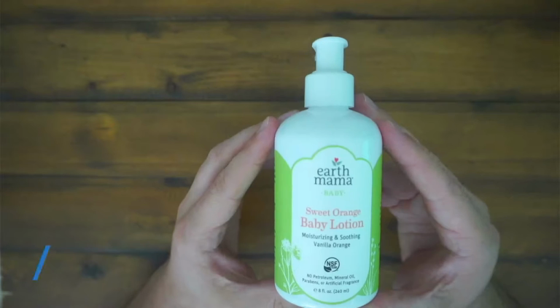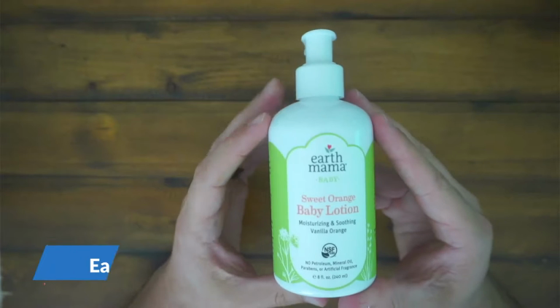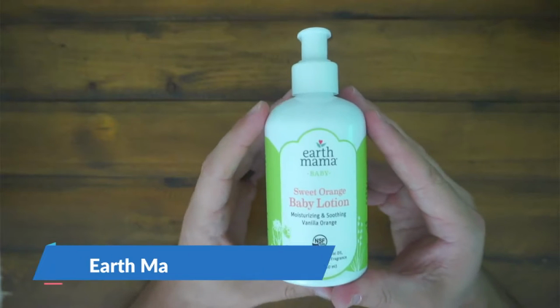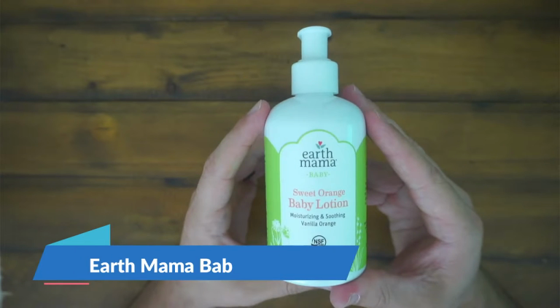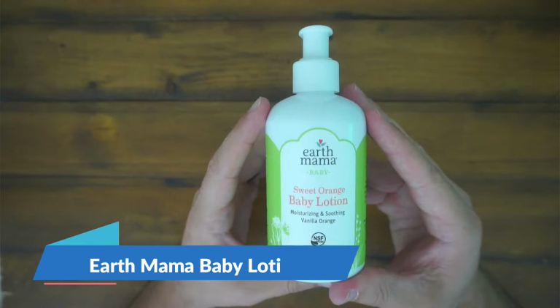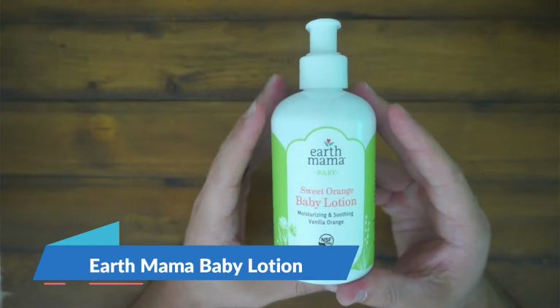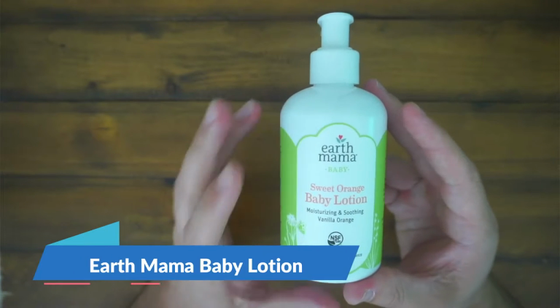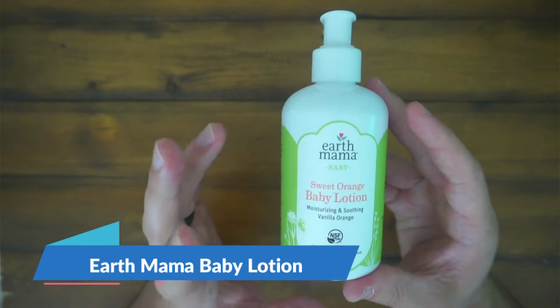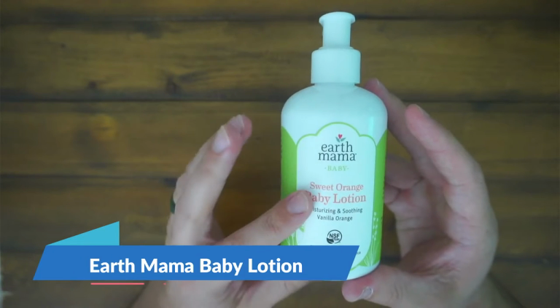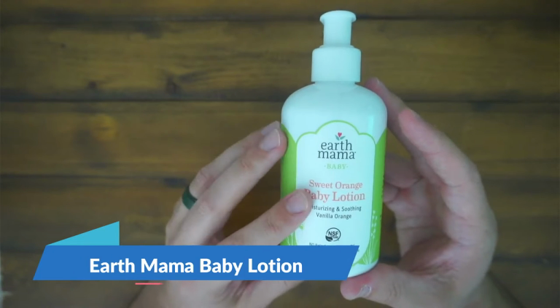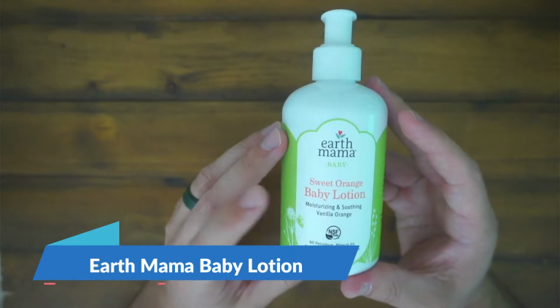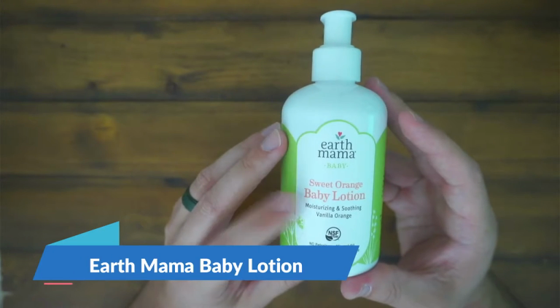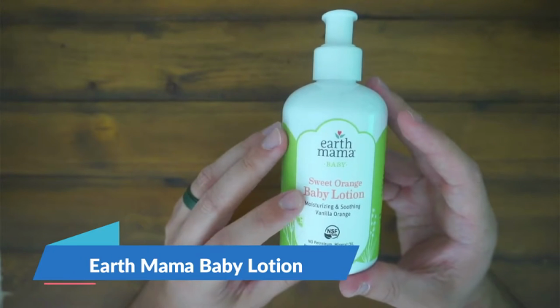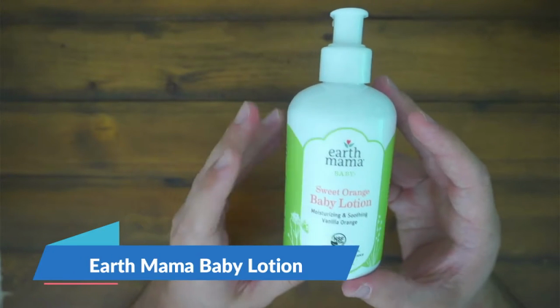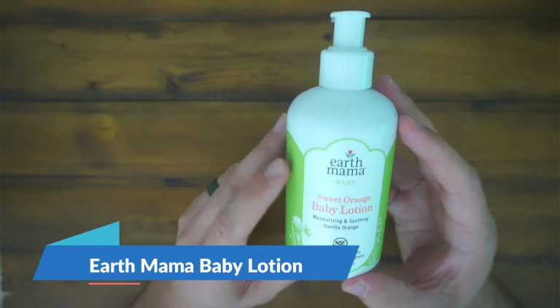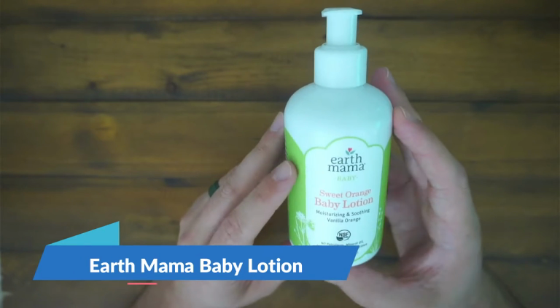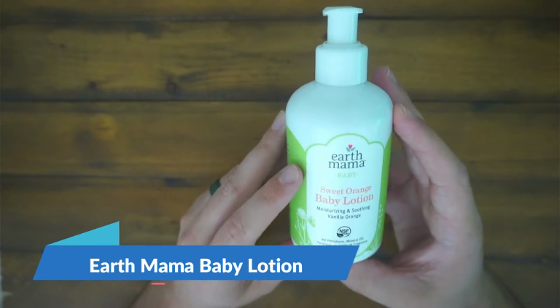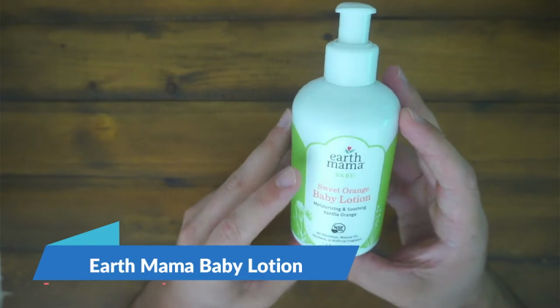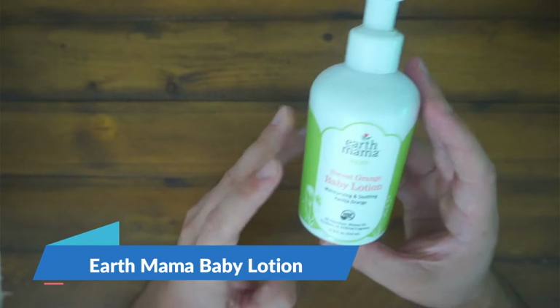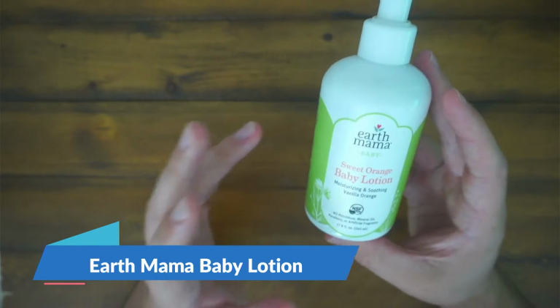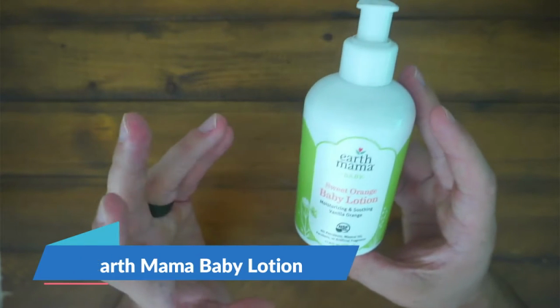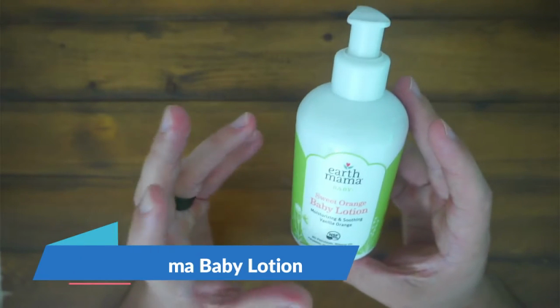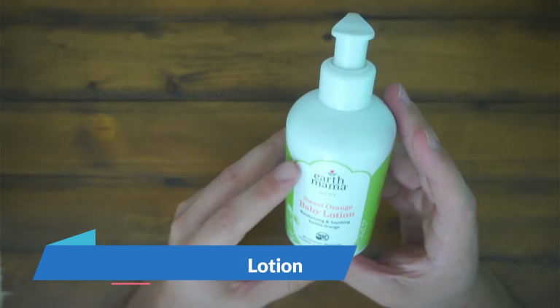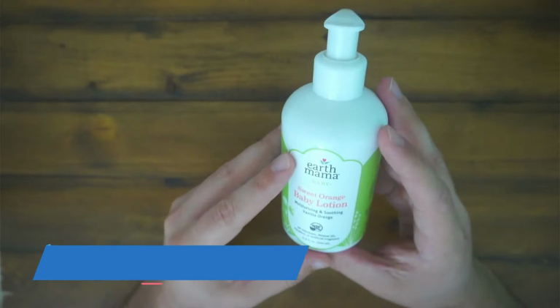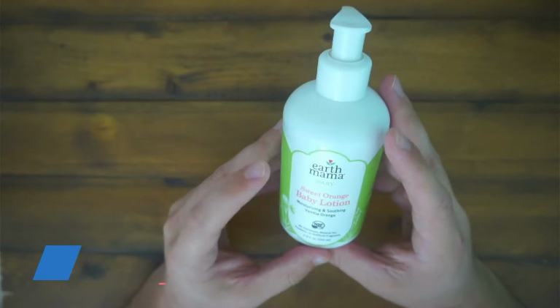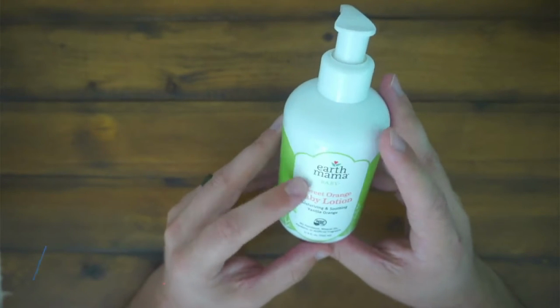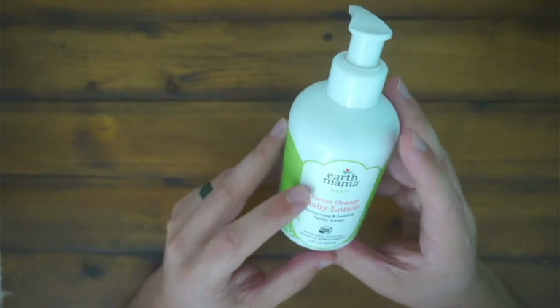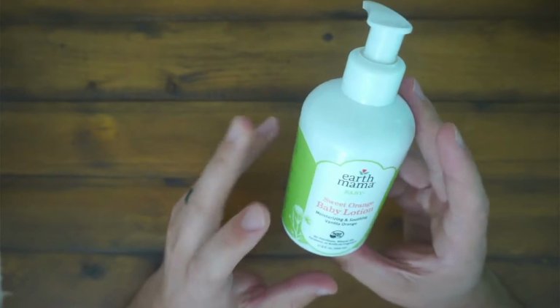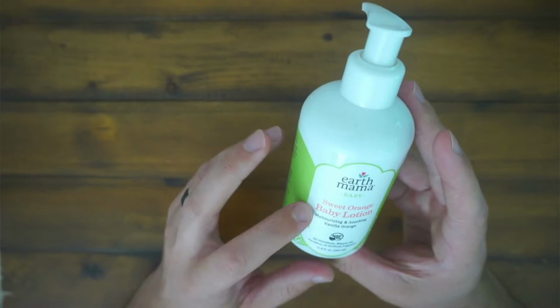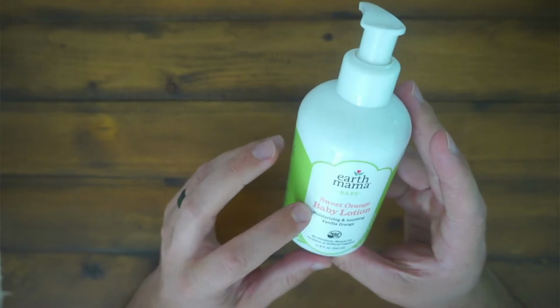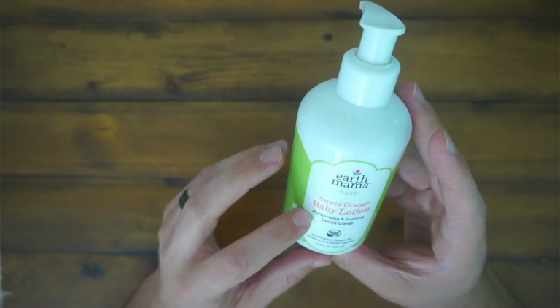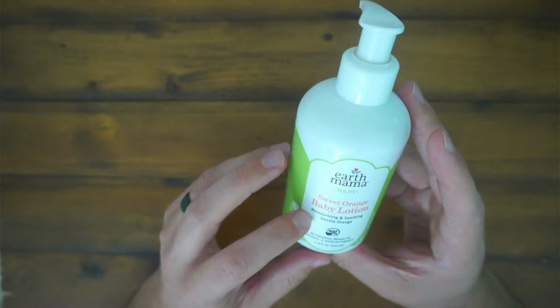Hey guys, CJ here. Today we have Earth Mama Sweet Orange Baby Lotion. We are using this on our newborn.